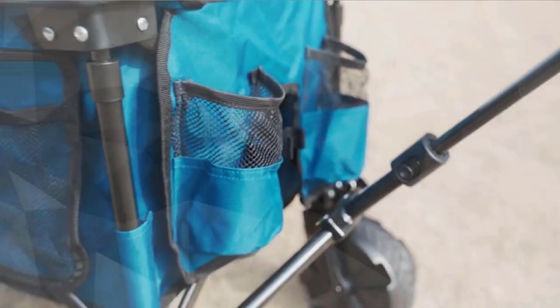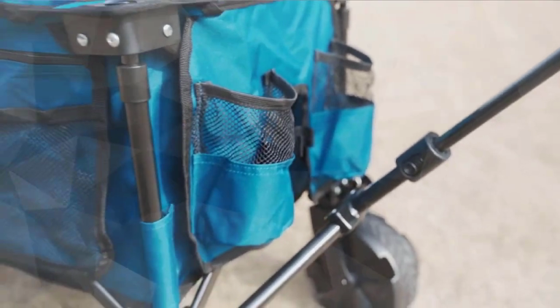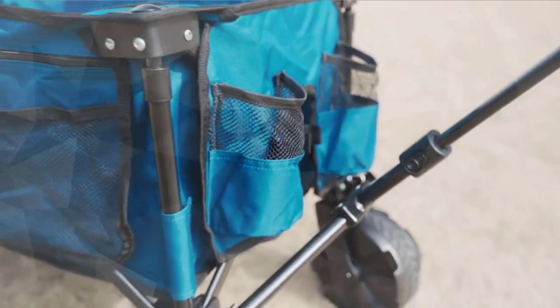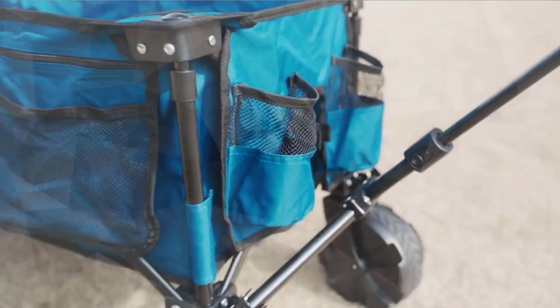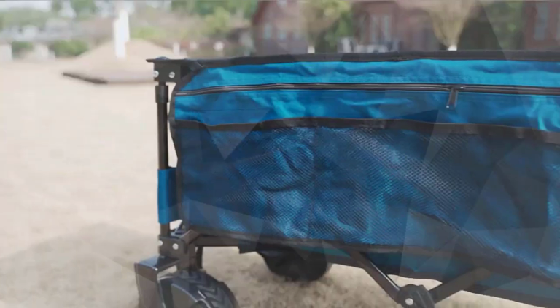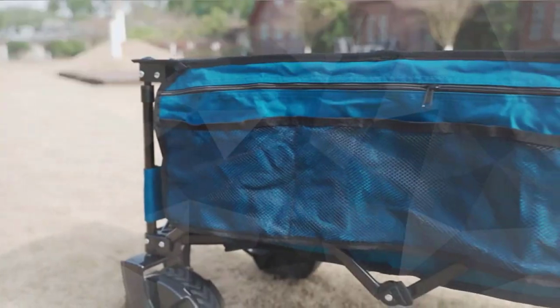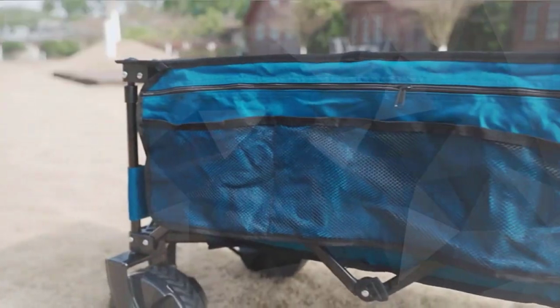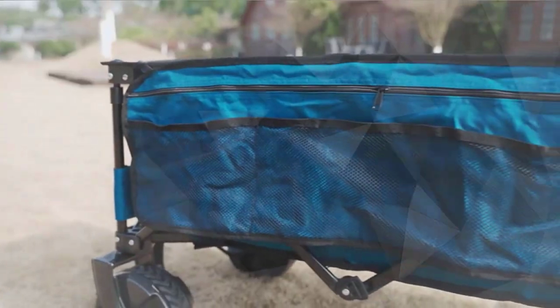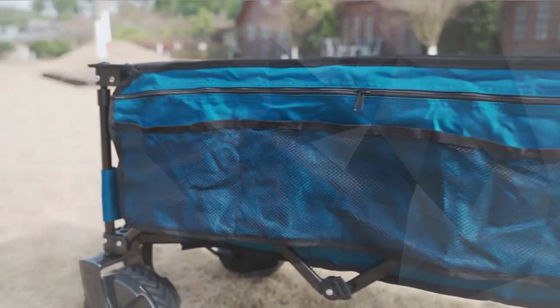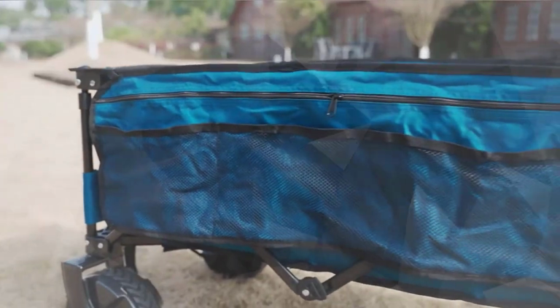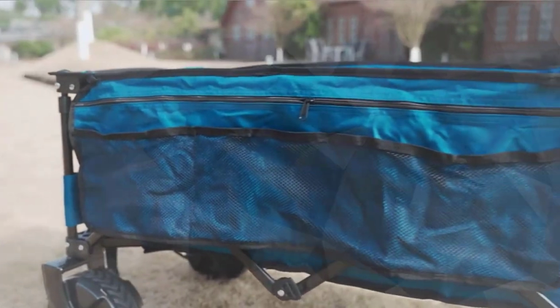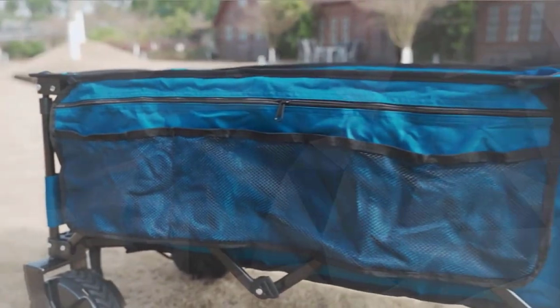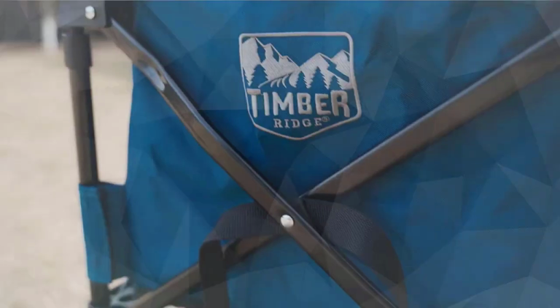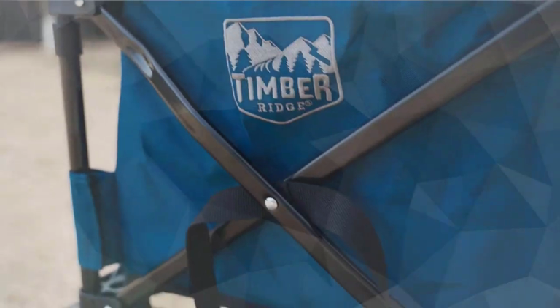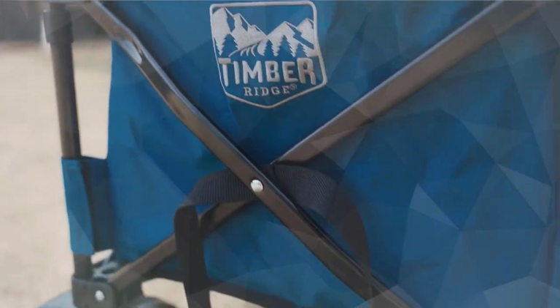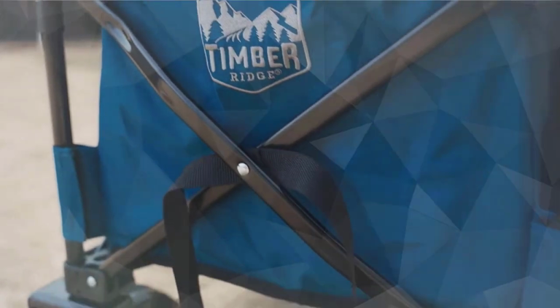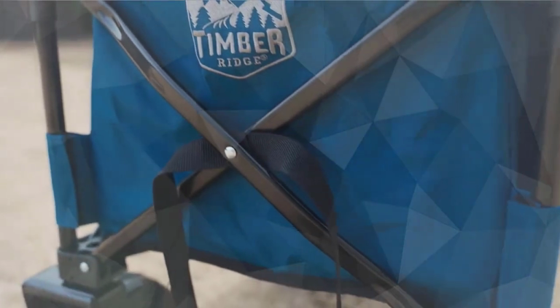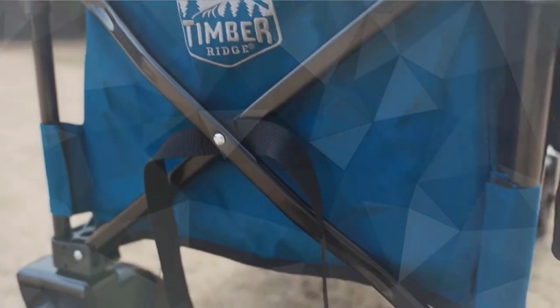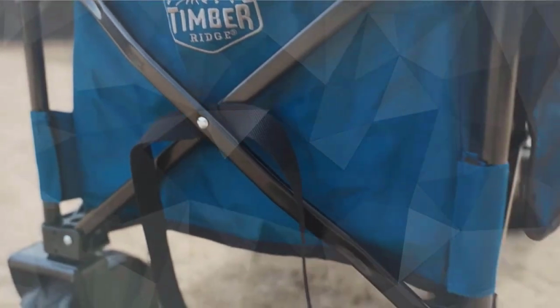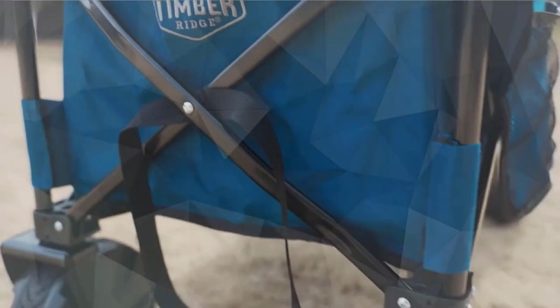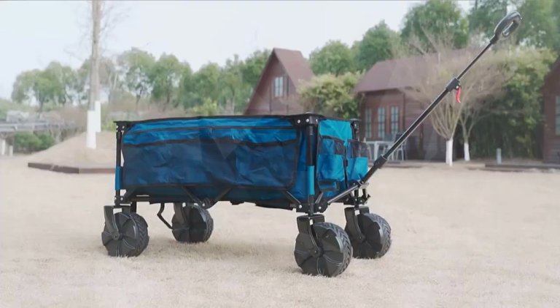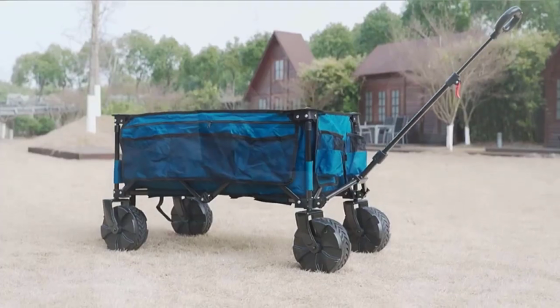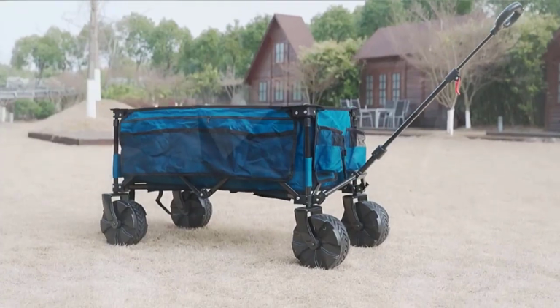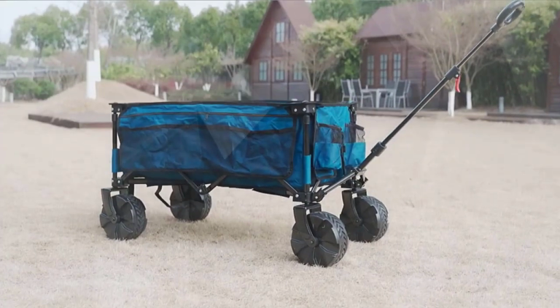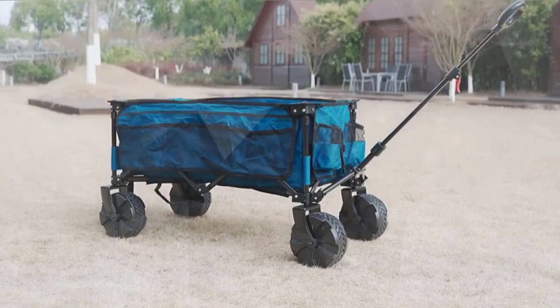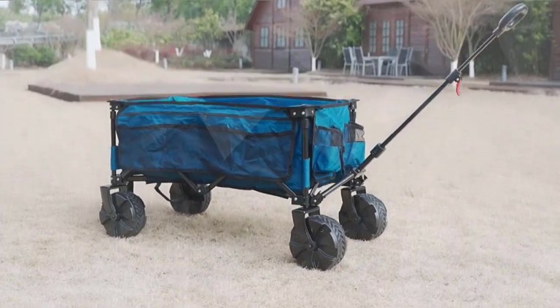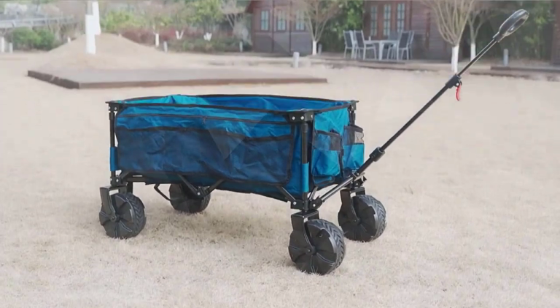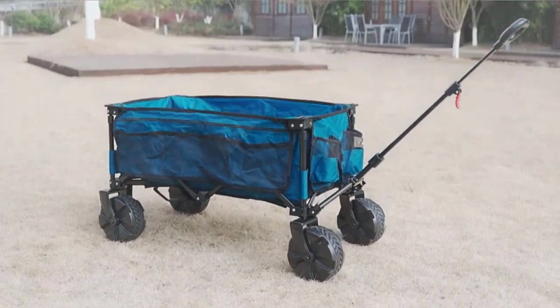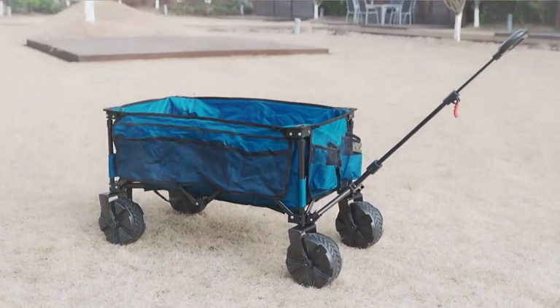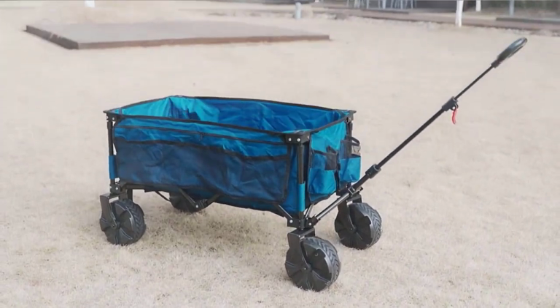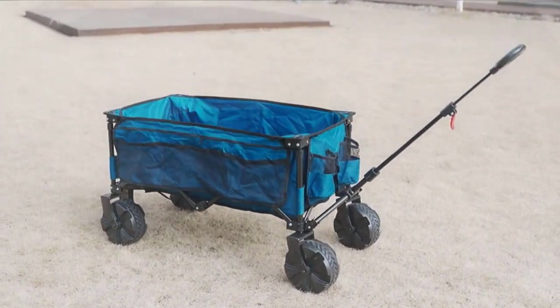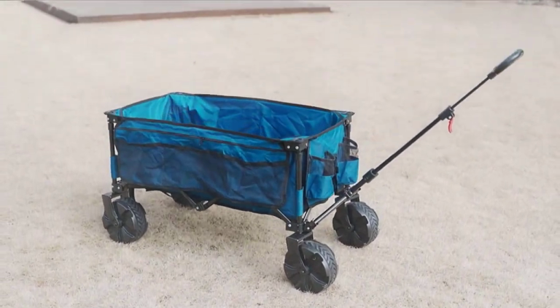By pushing the button, this utility collapsible wagon folds compactly. Check the description for details and prices.